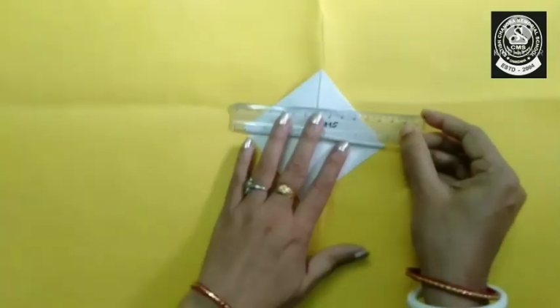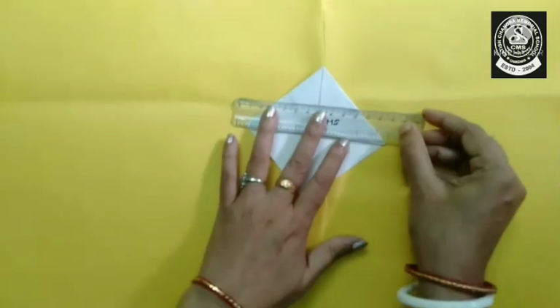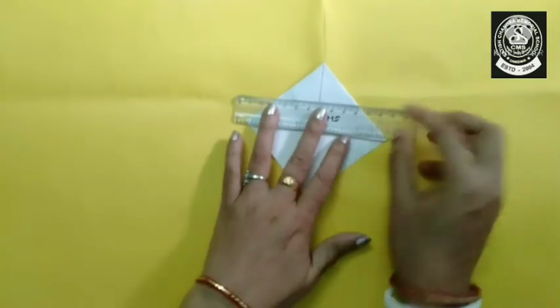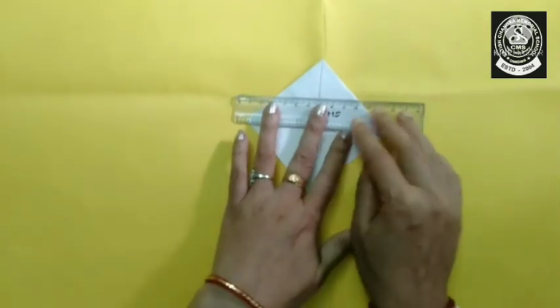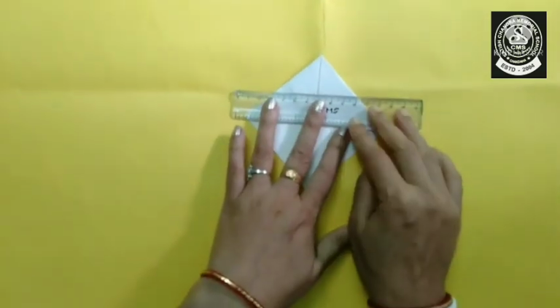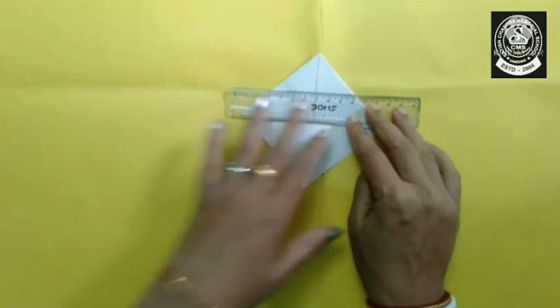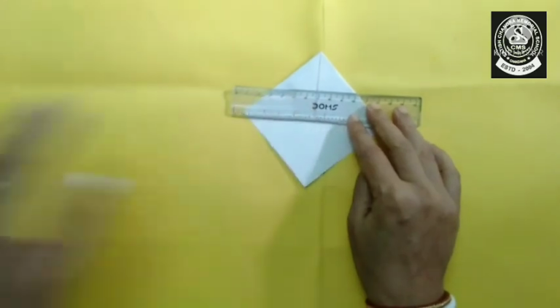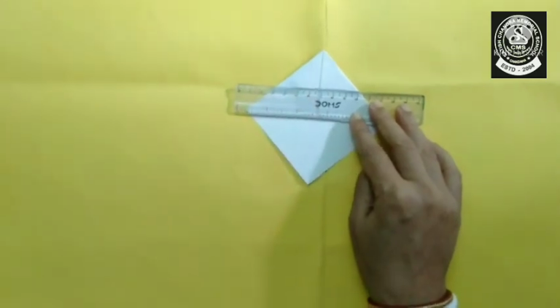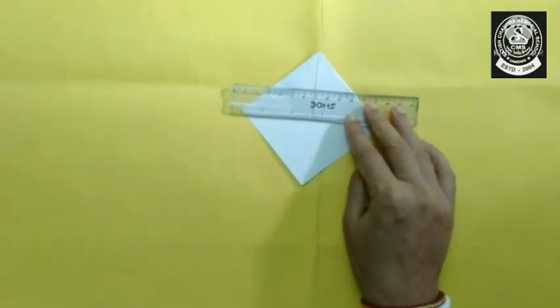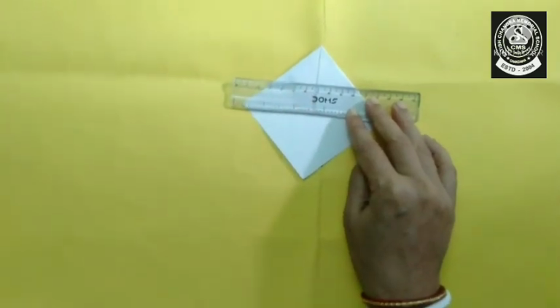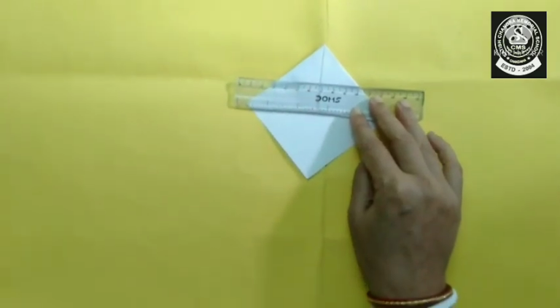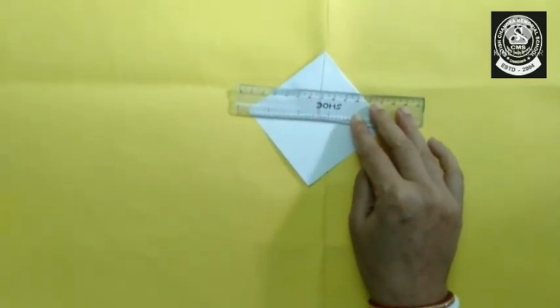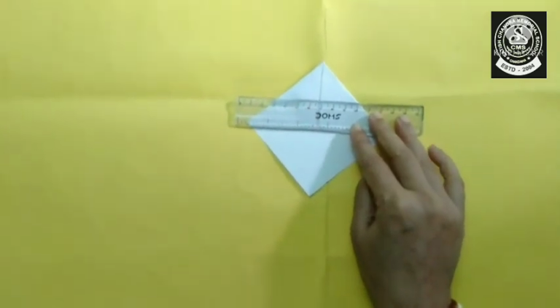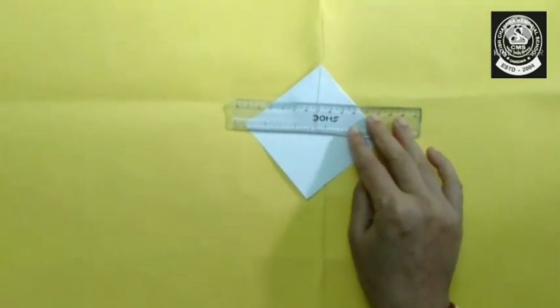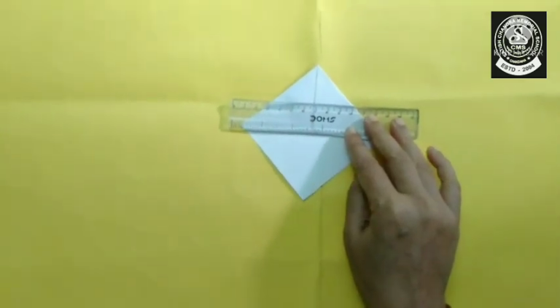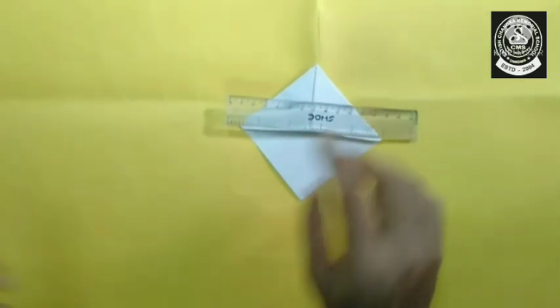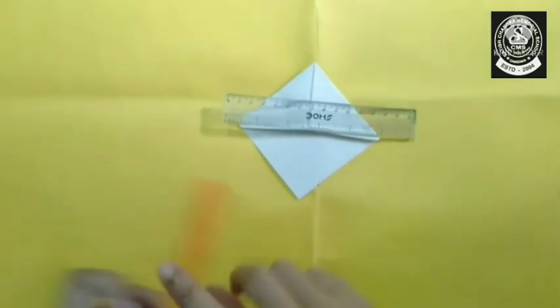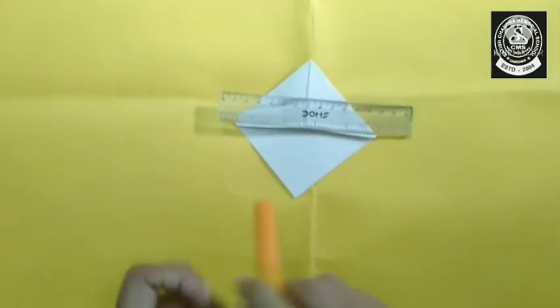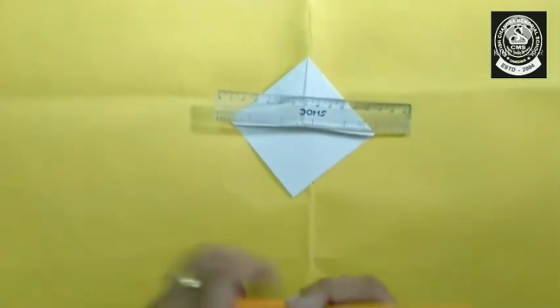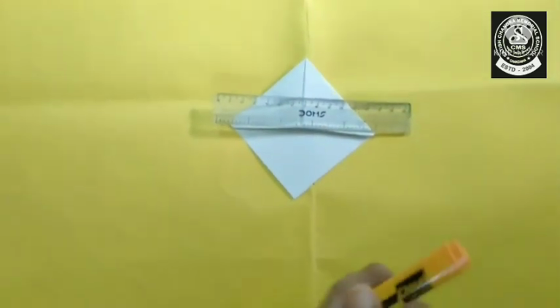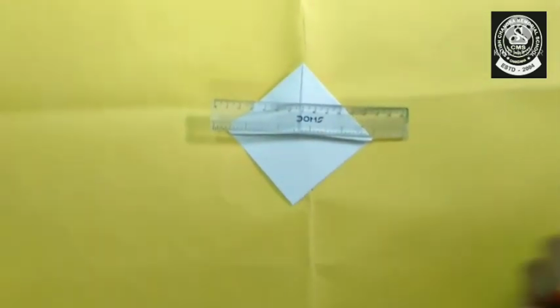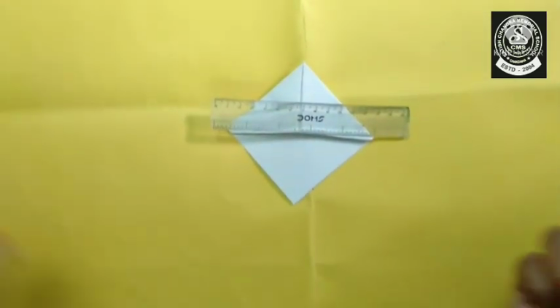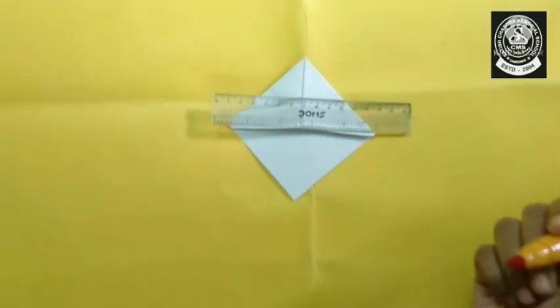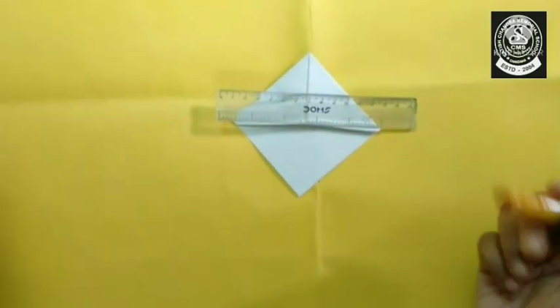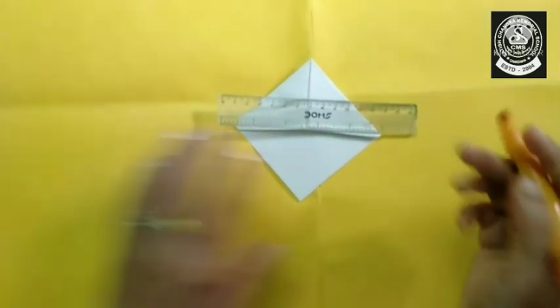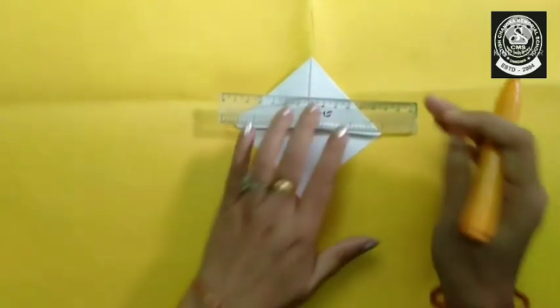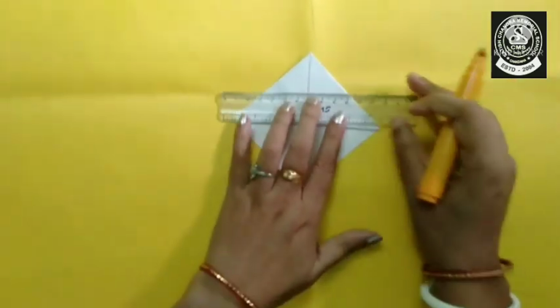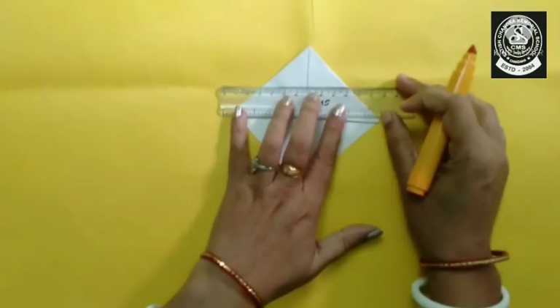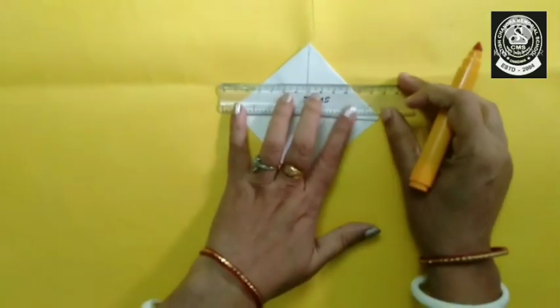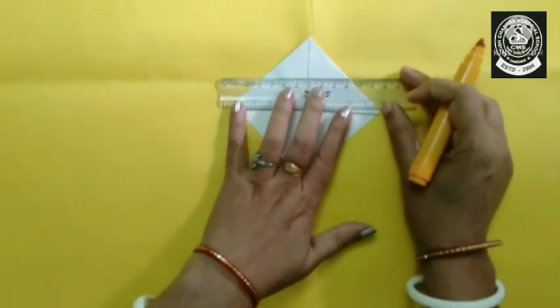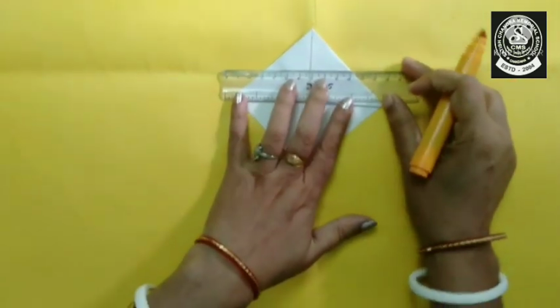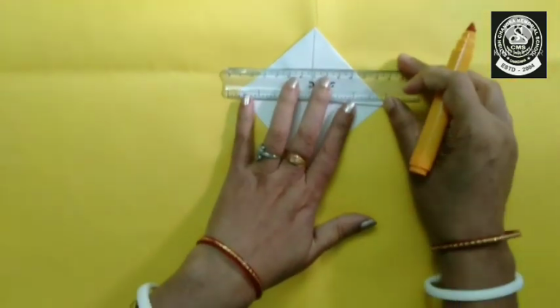Your bookmark is ready. Now we will draw lines and we will color it.